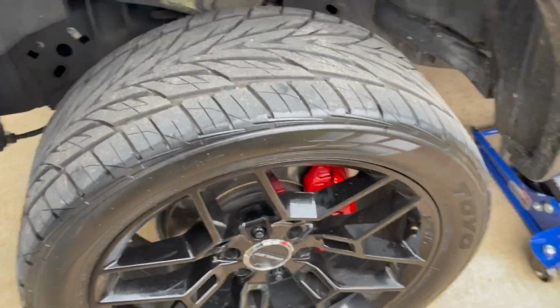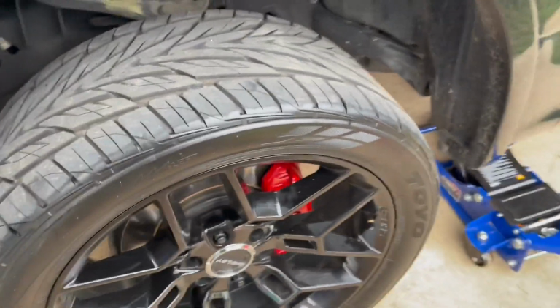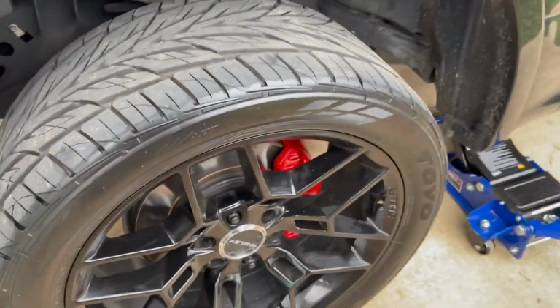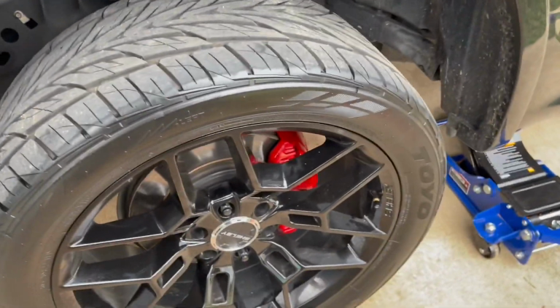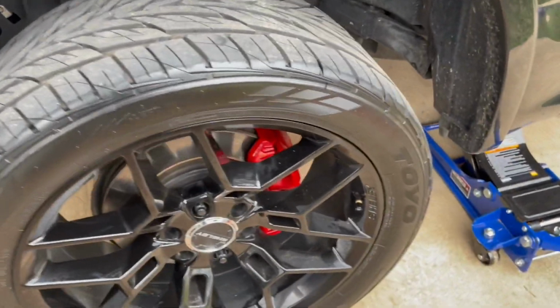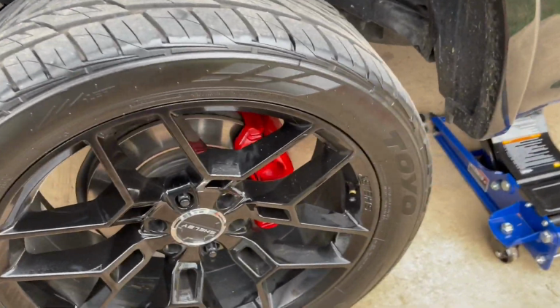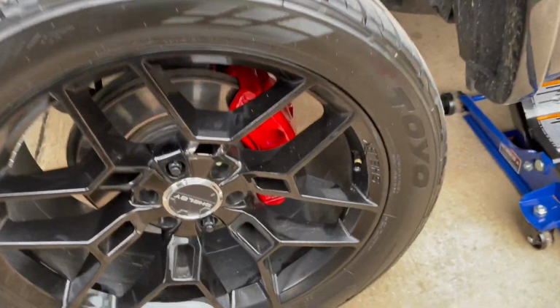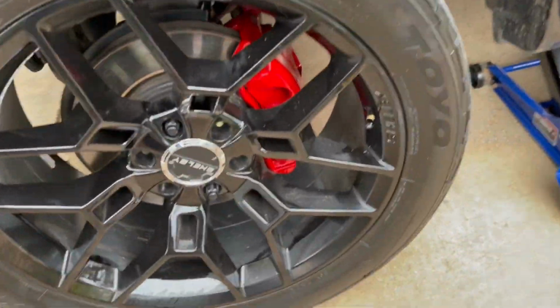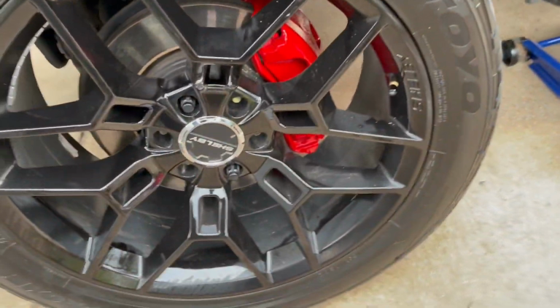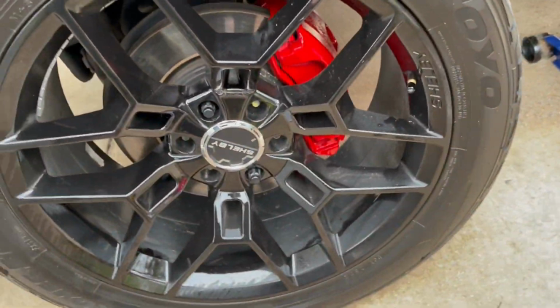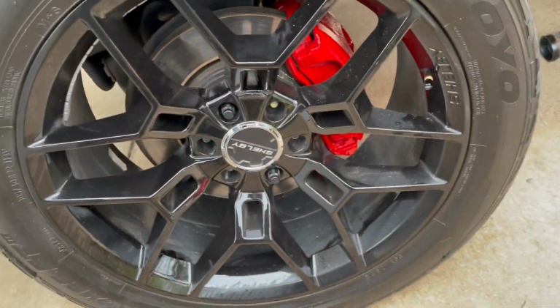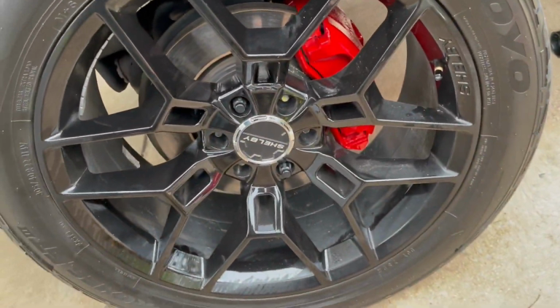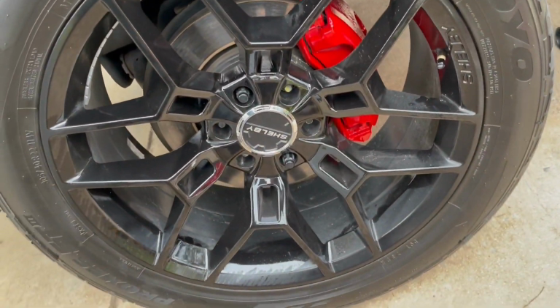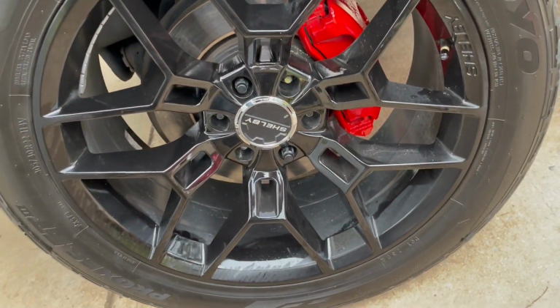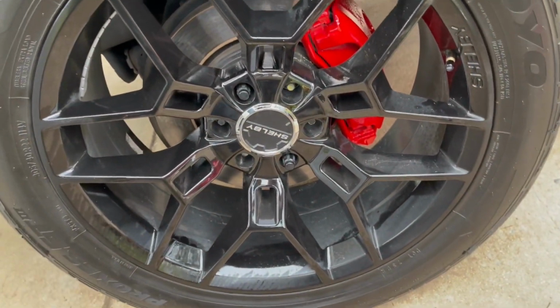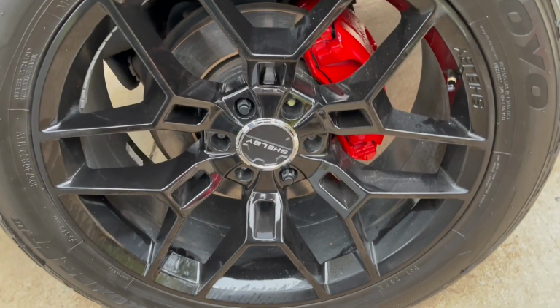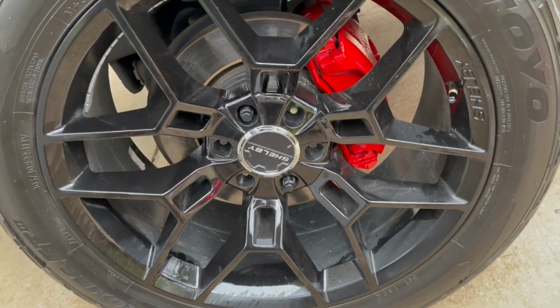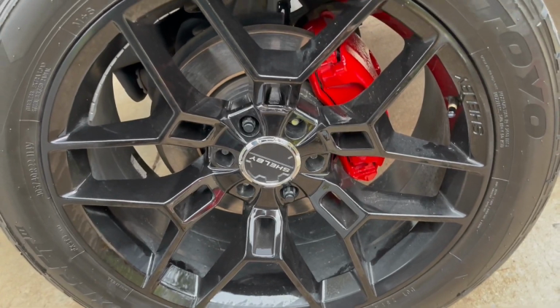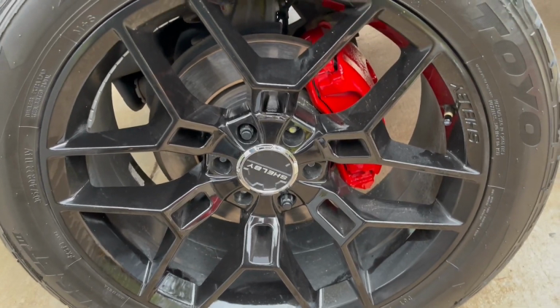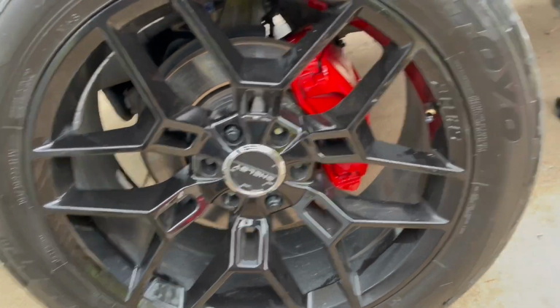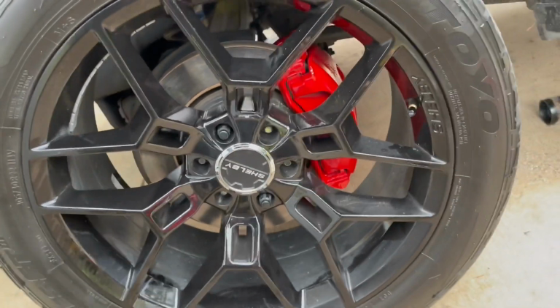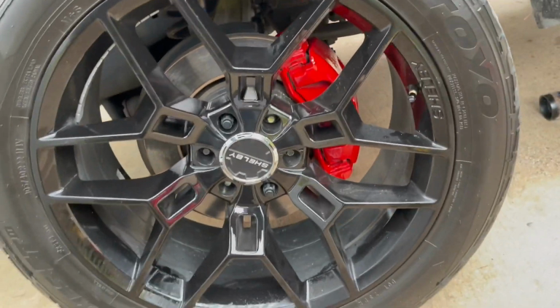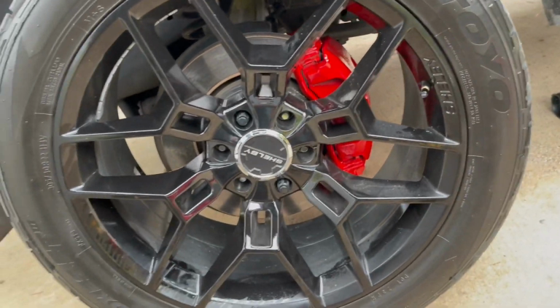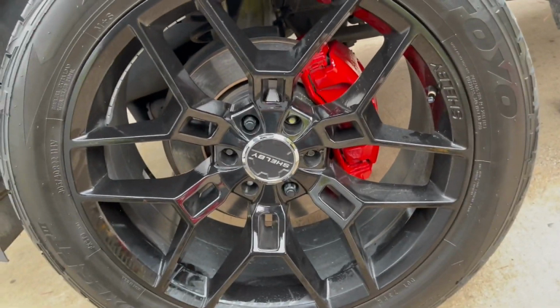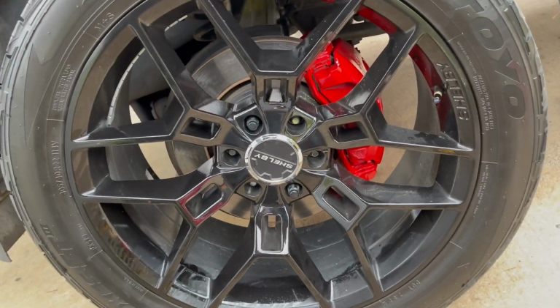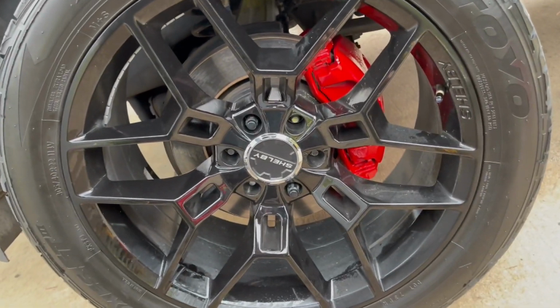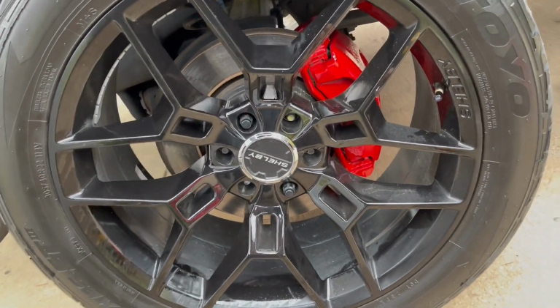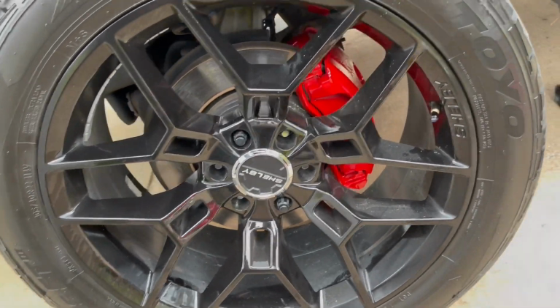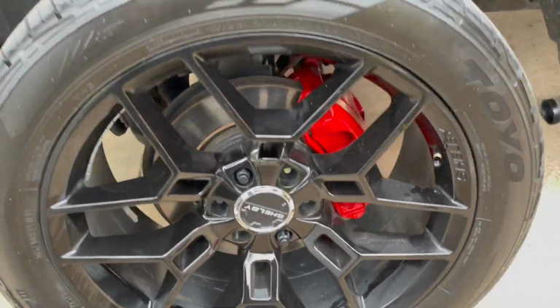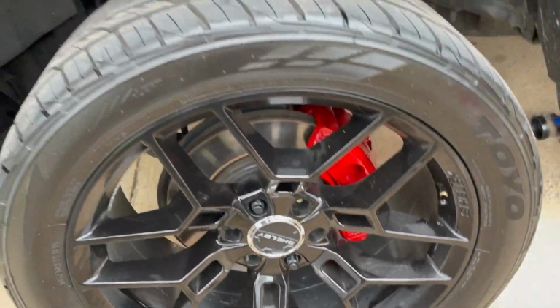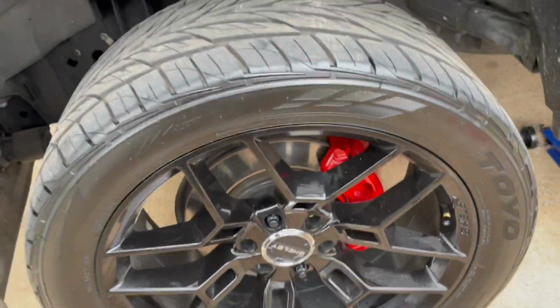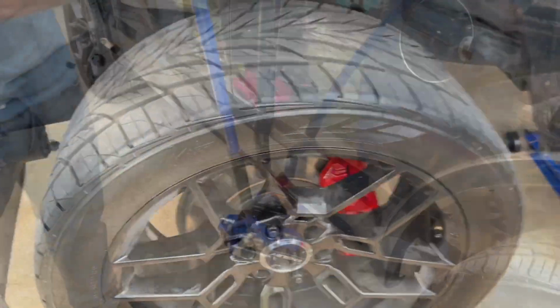So put the wheel back on — I haven't tightened it down yet, just giving you an idea of what it's gonna look like. Now I'm gonna tighten them up.